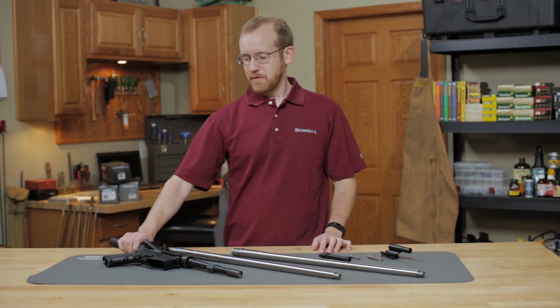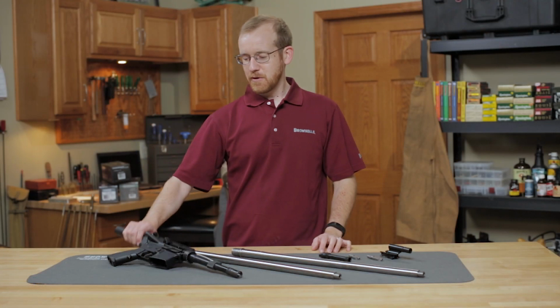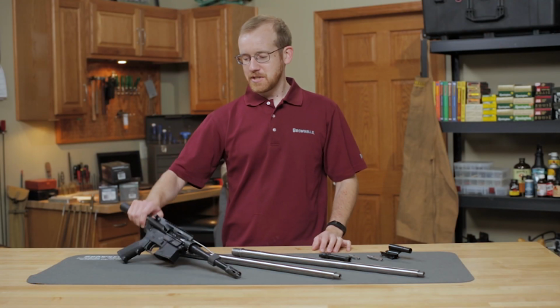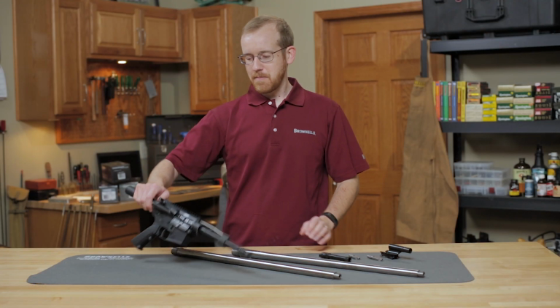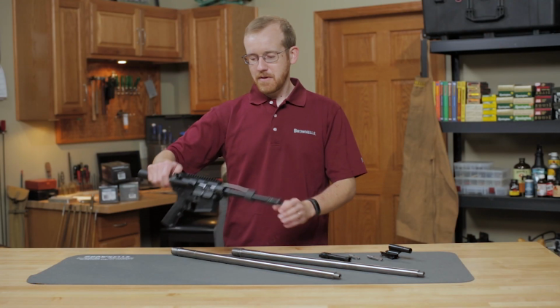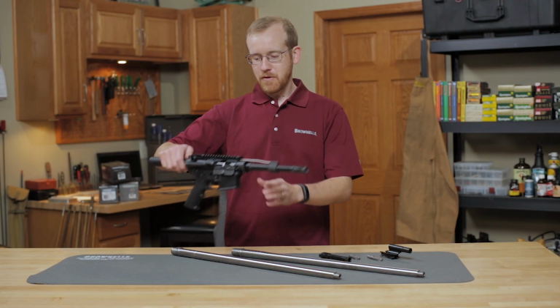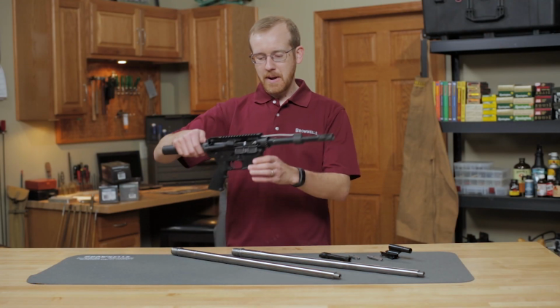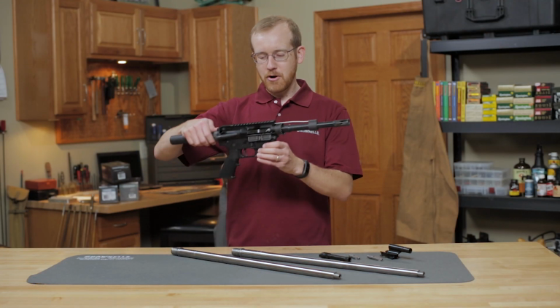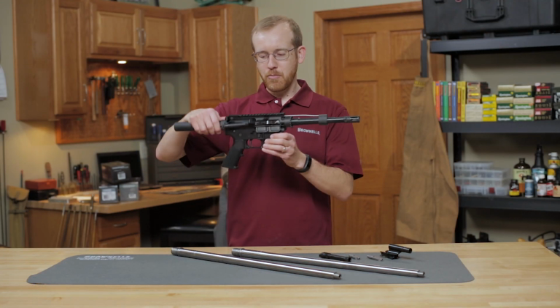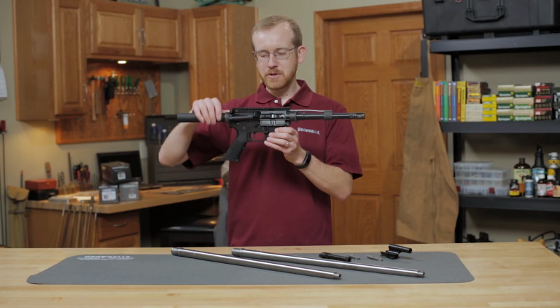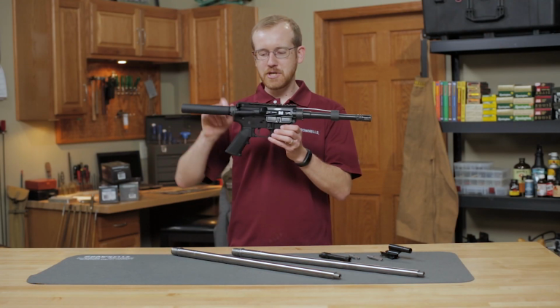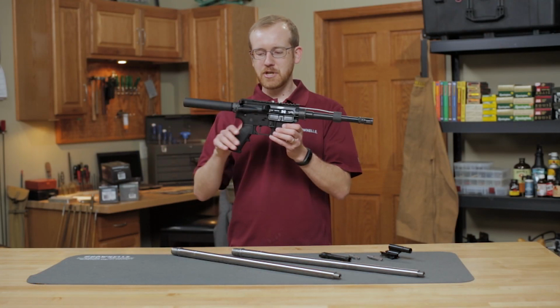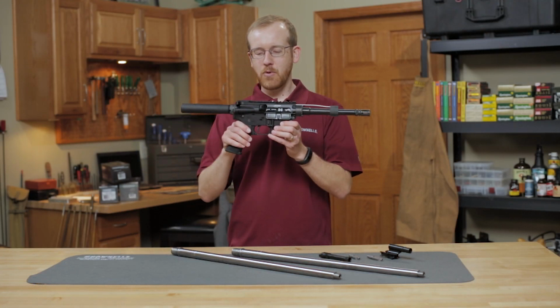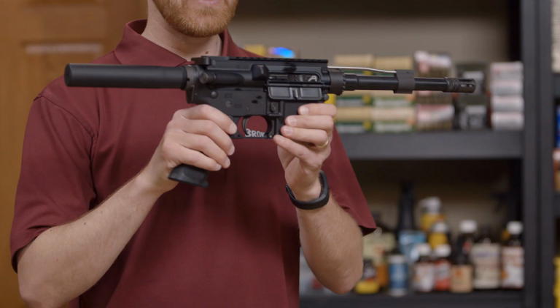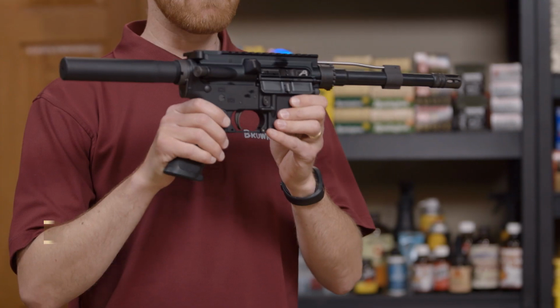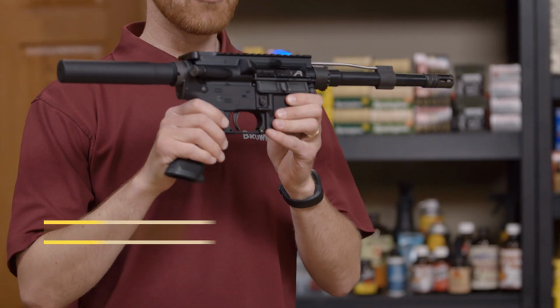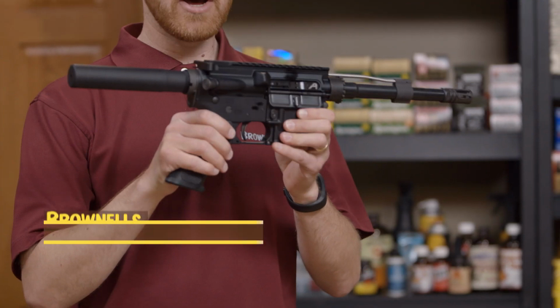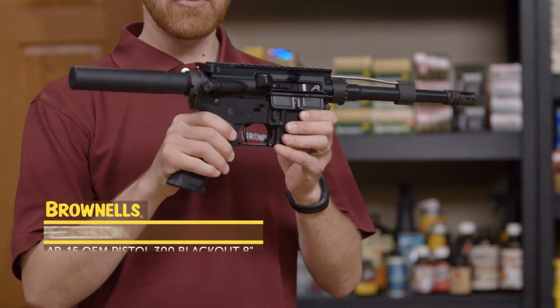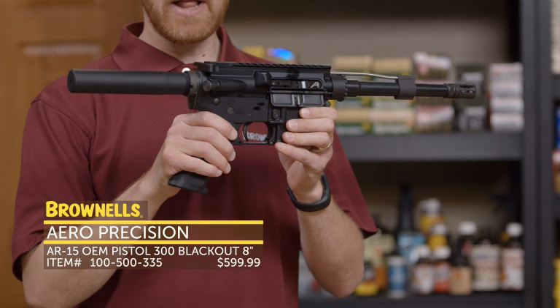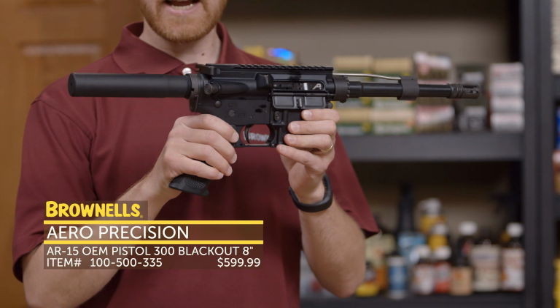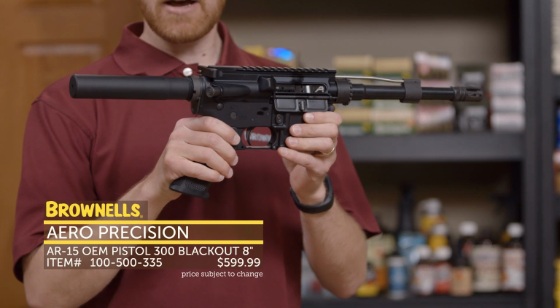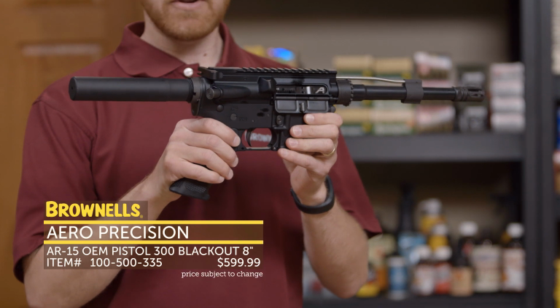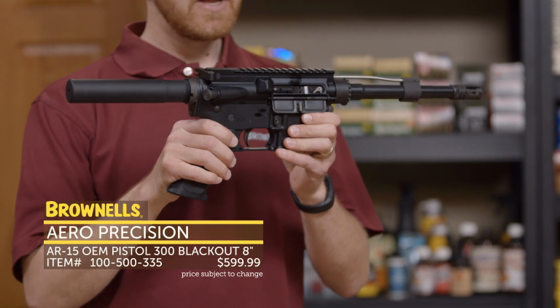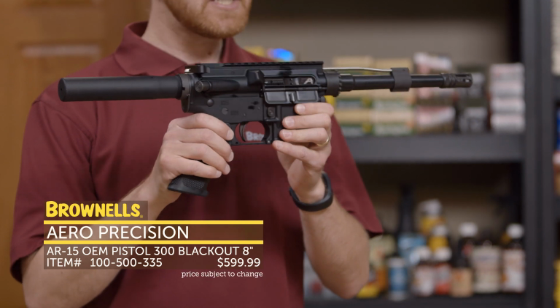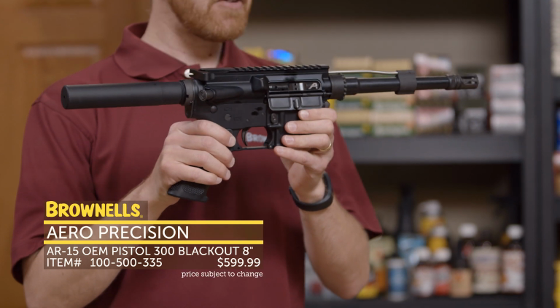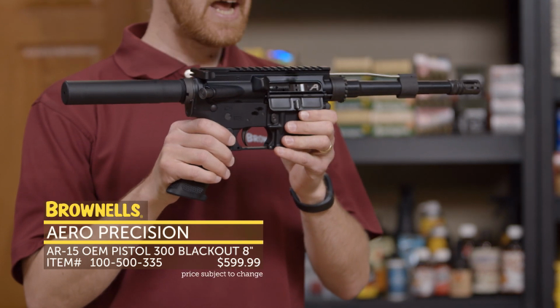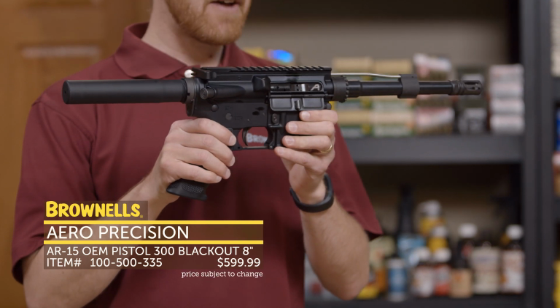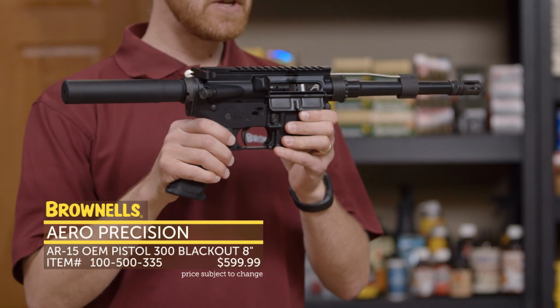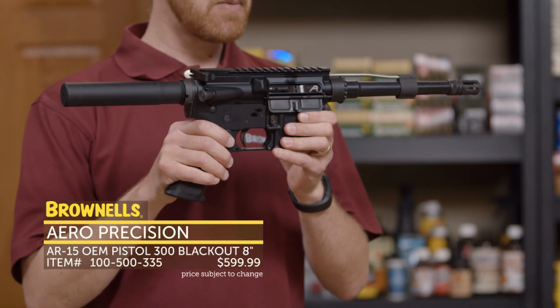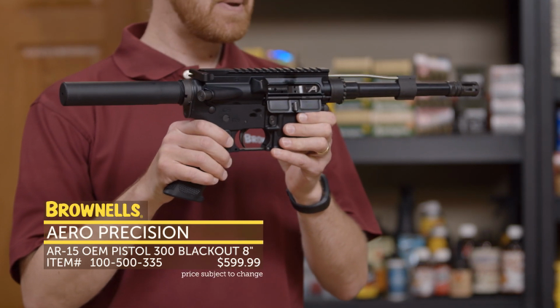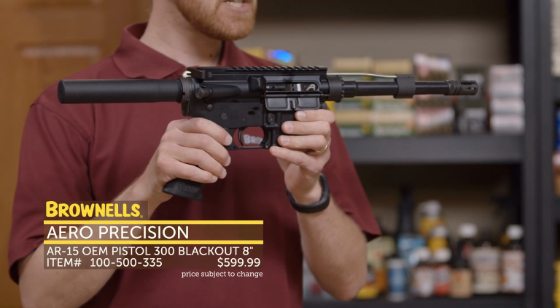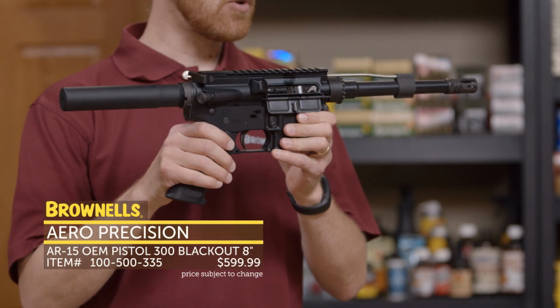First up, from Aero Precision, we have a 300 Blackout 7.5-inch pistol.